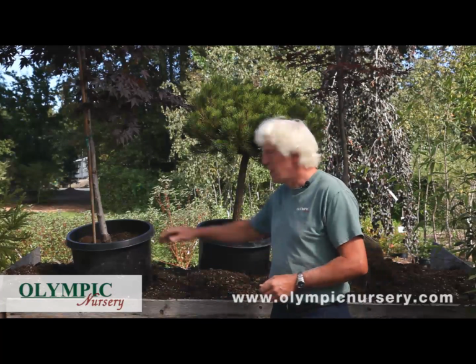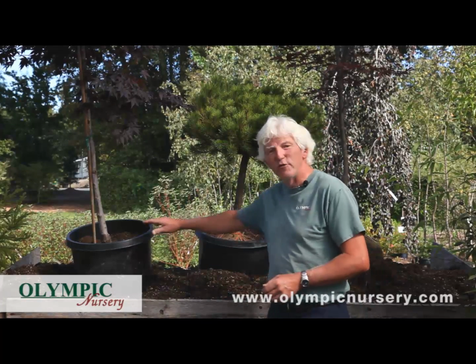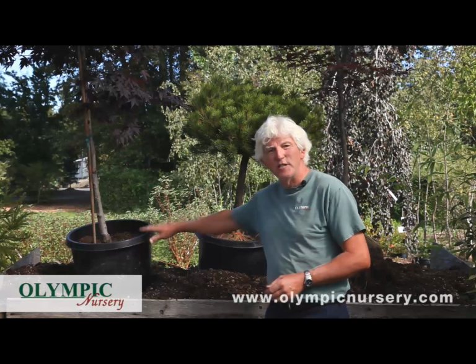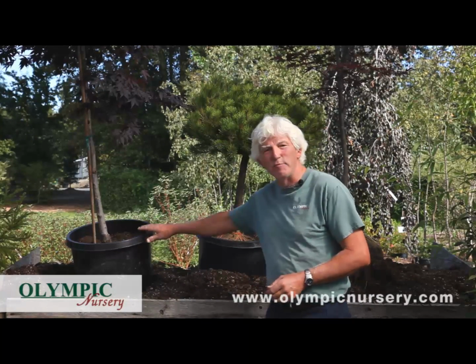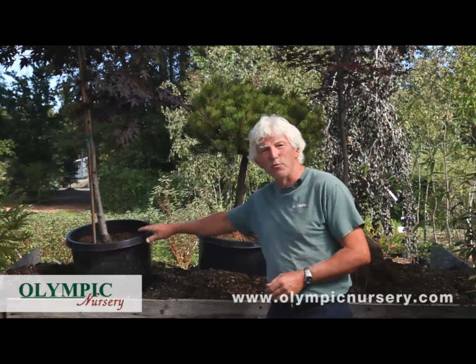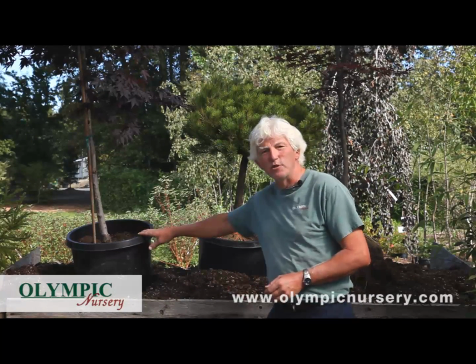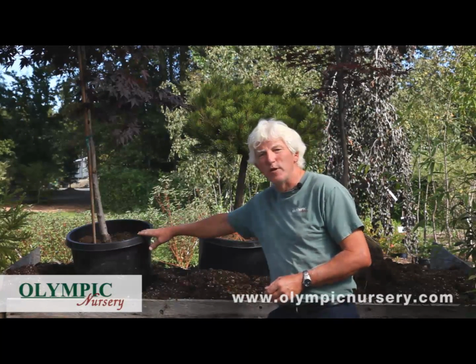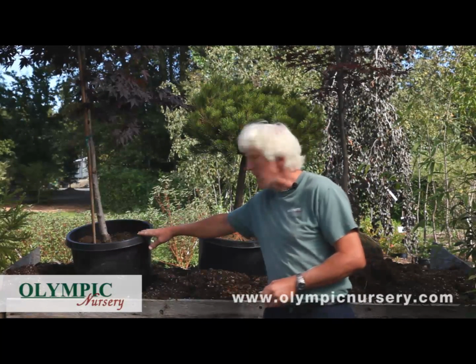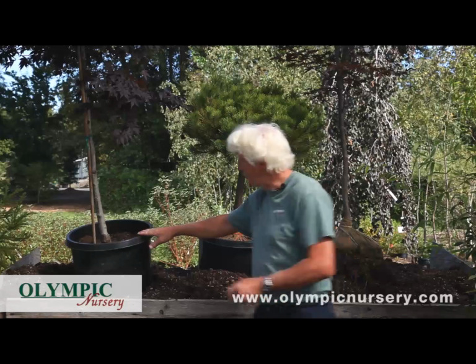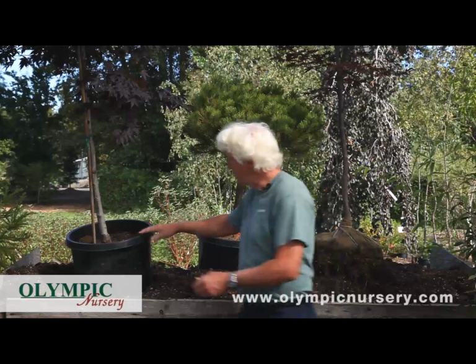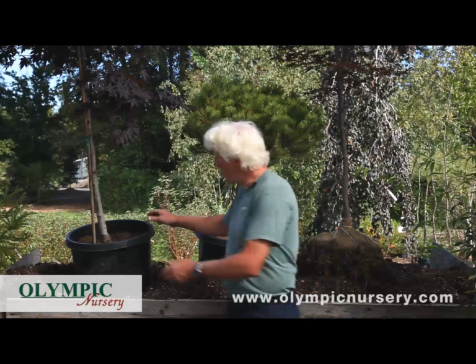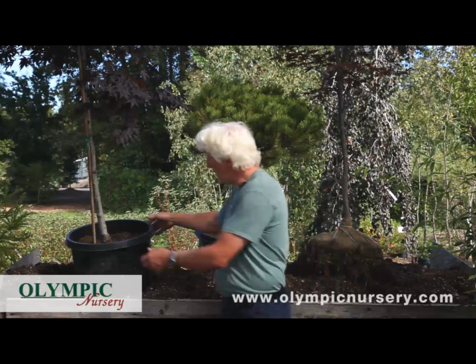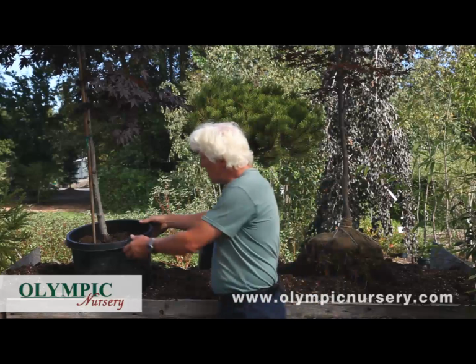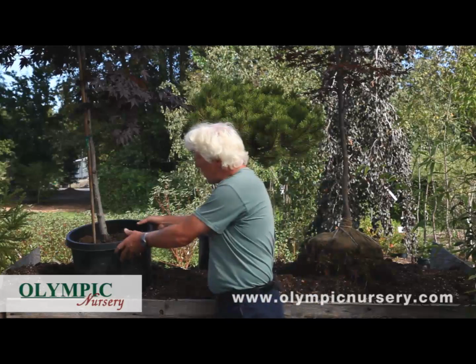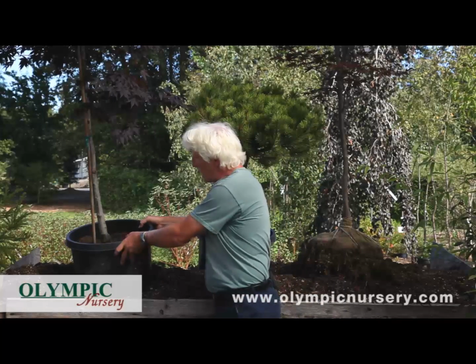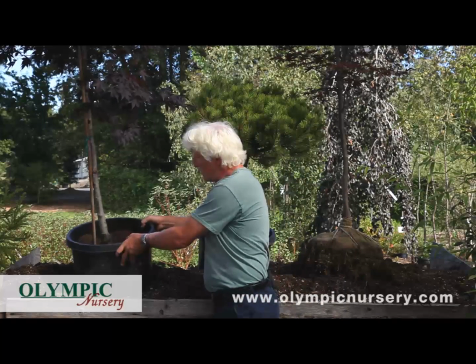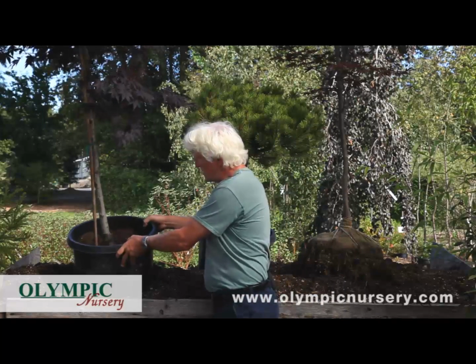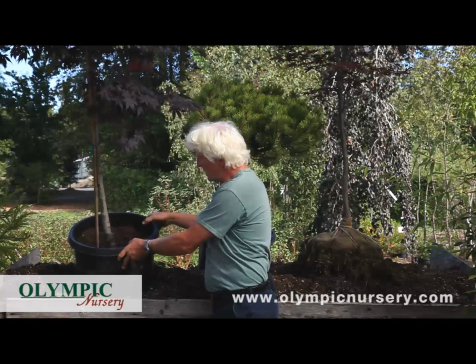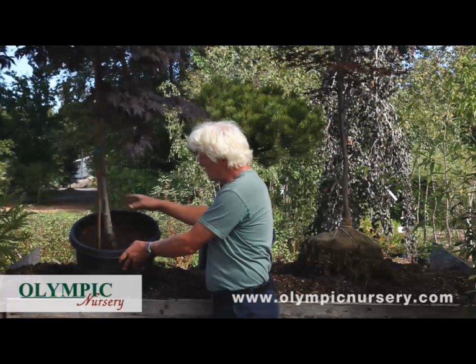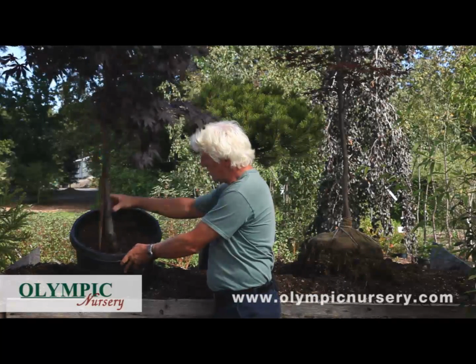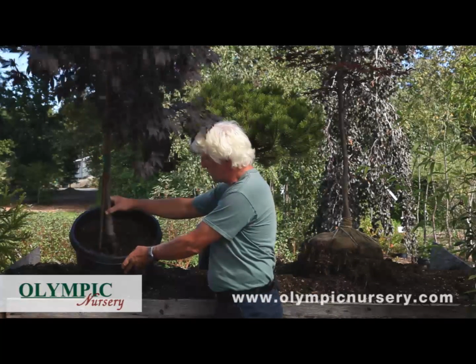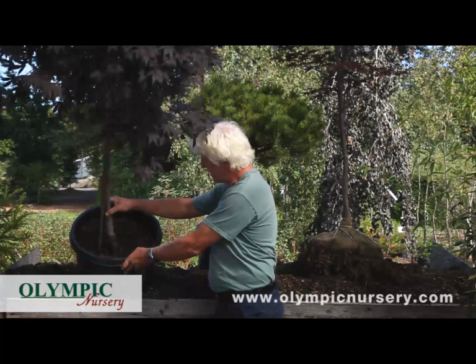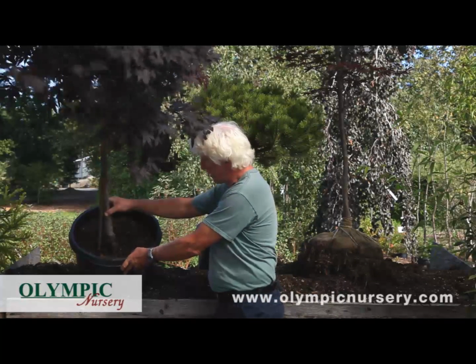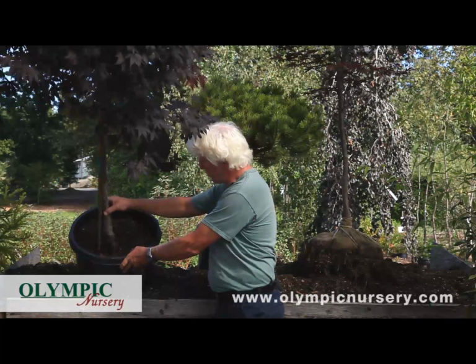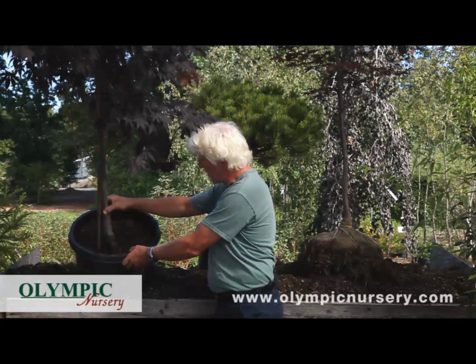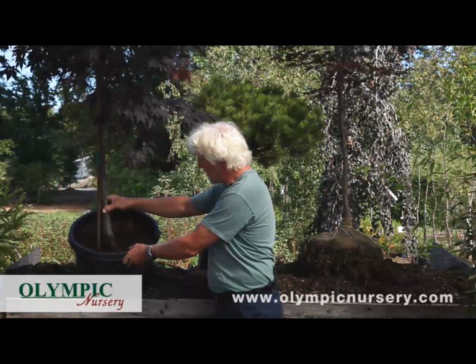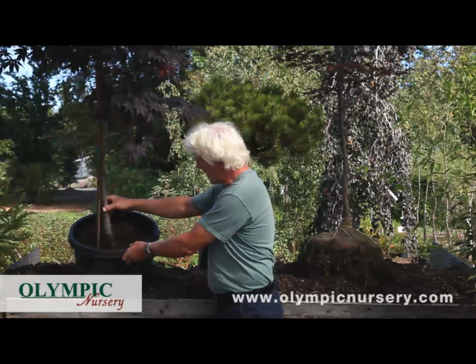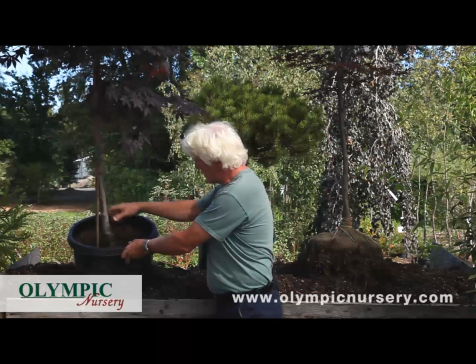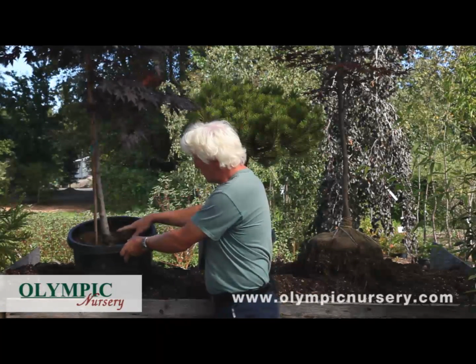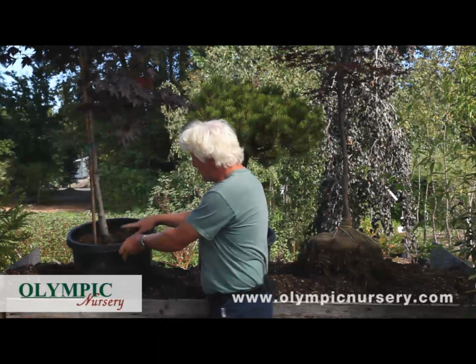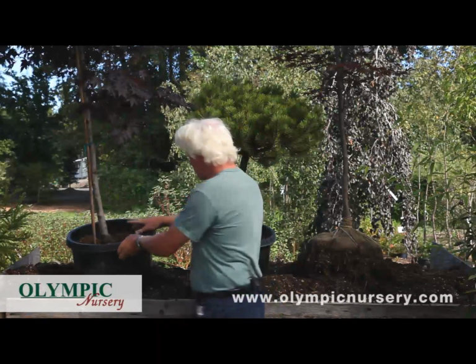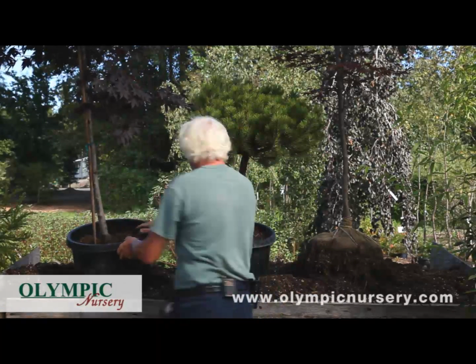The first type is where the tree is actually grown right in the pot — you can see that the tree is just grown right in that container system there.